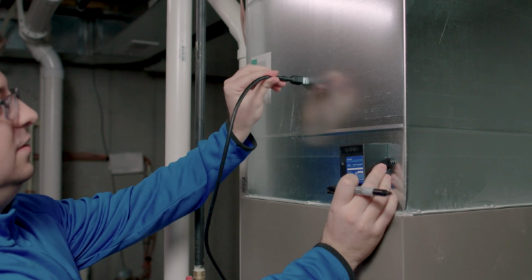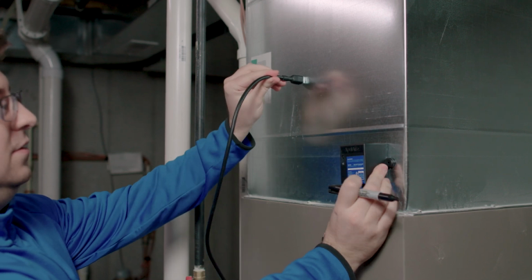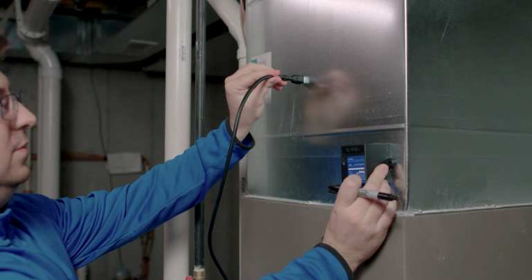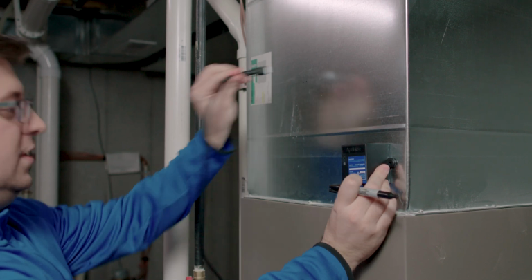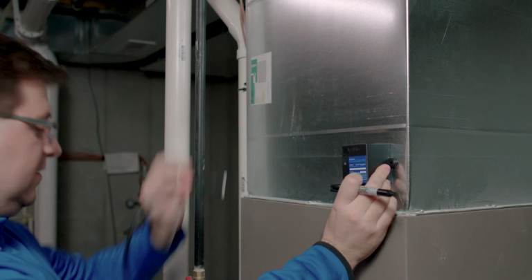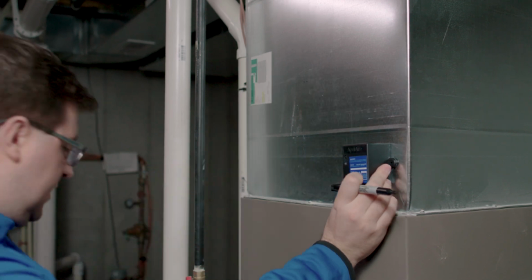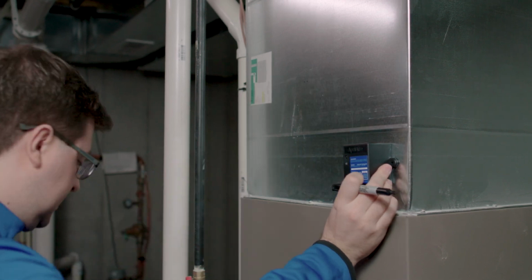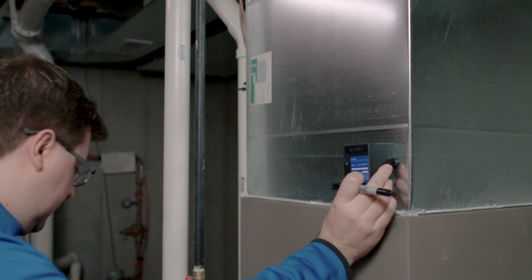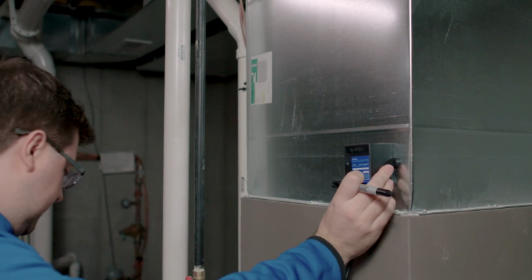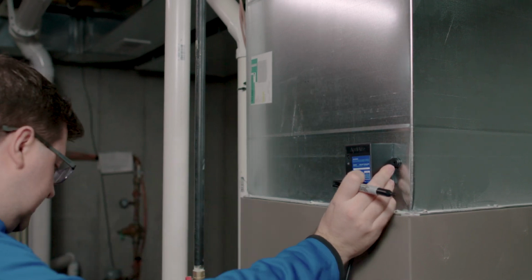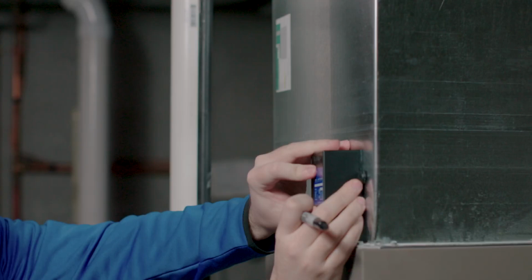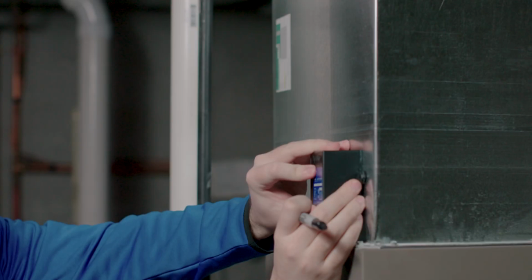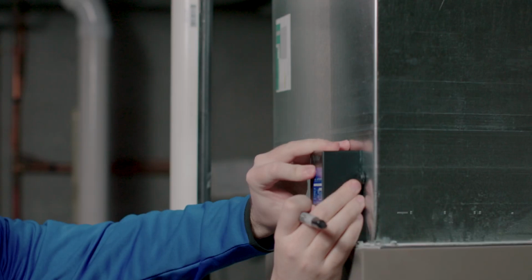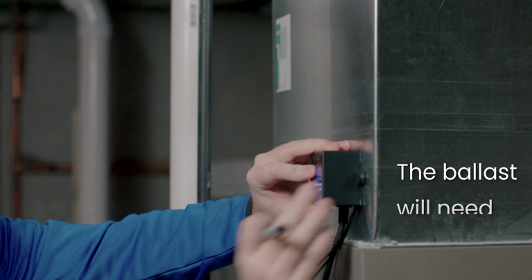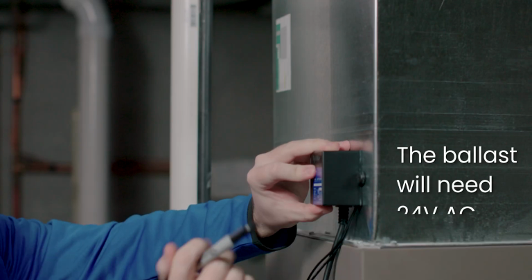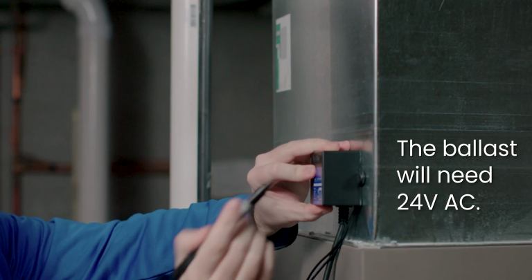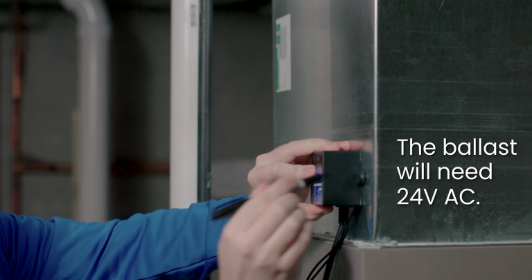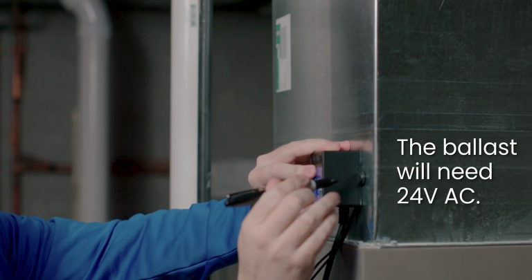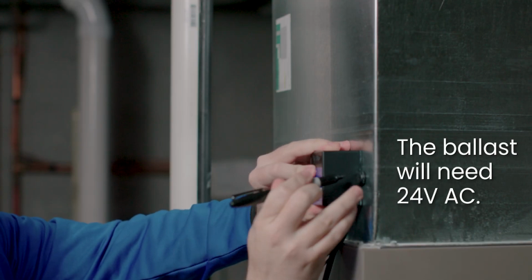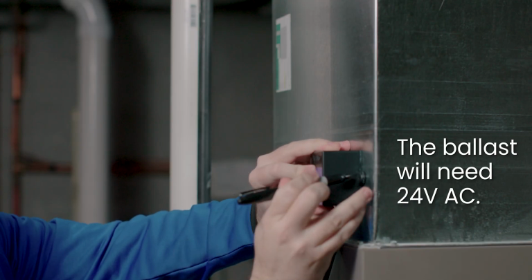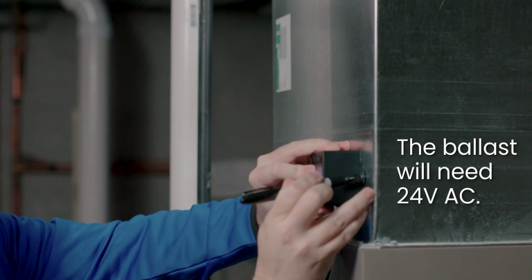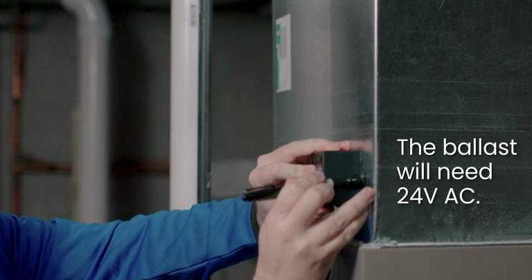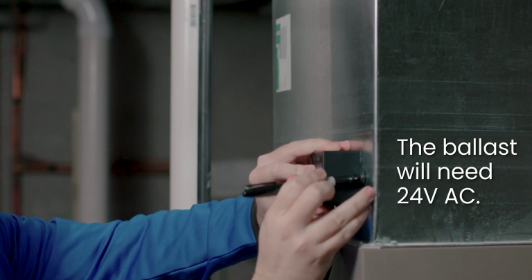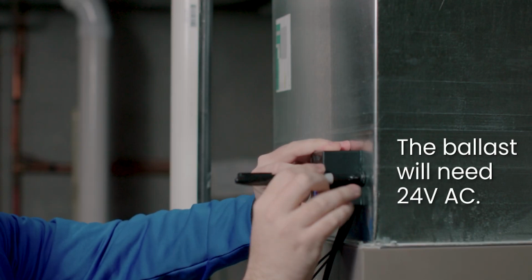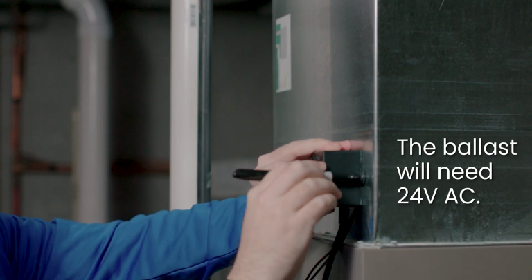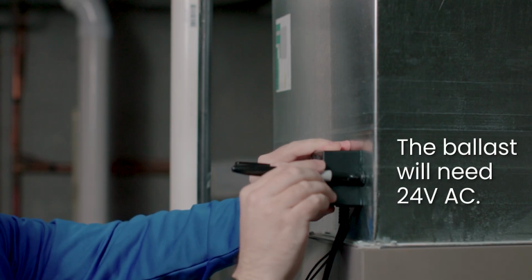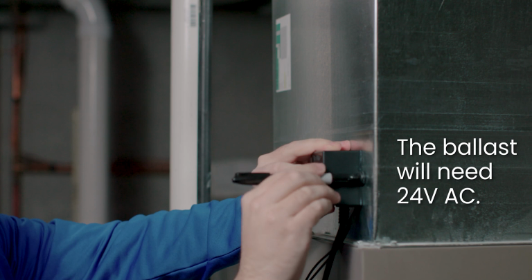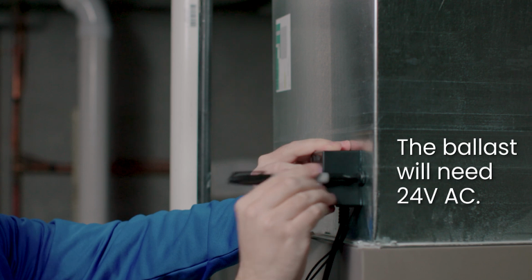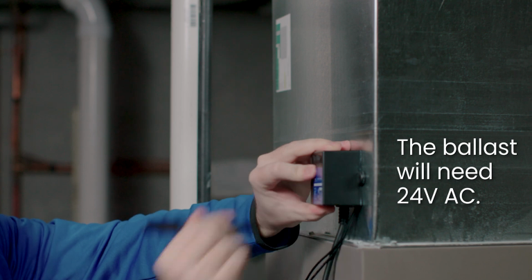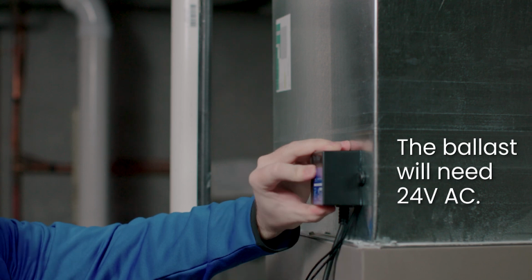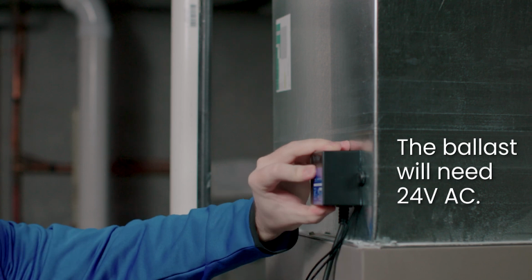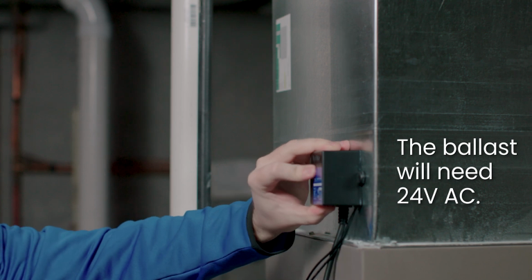Mount the ballast within three feet. Remember, the ballast will need access to 24 volts AC, generally from the furnace motherboard.